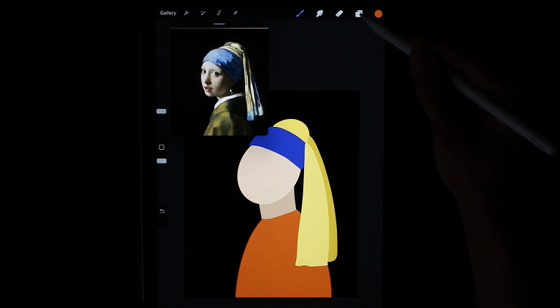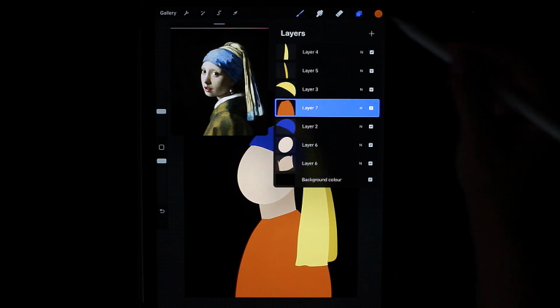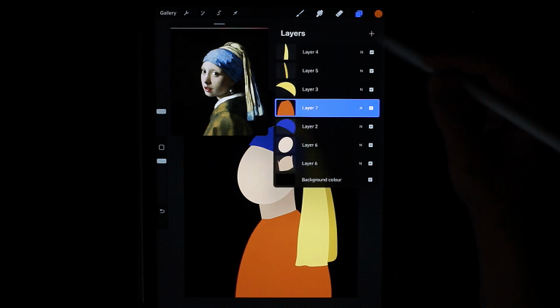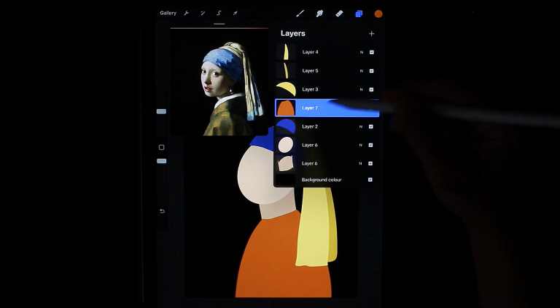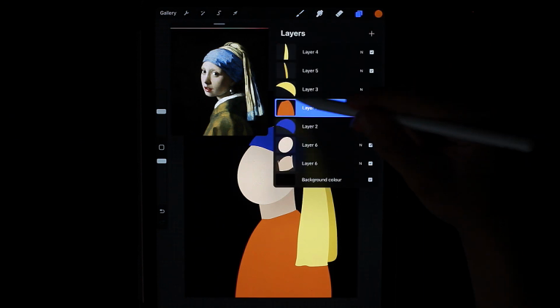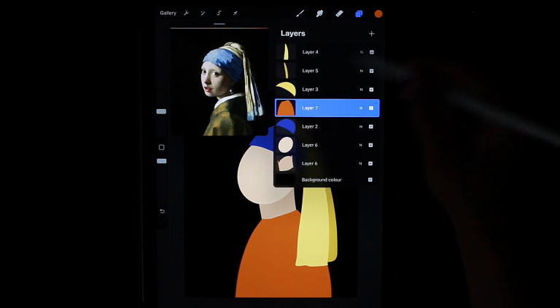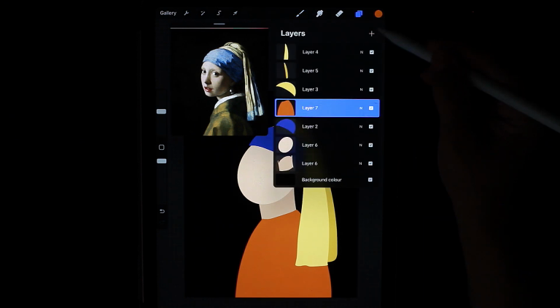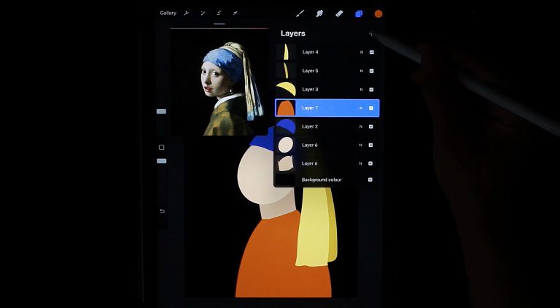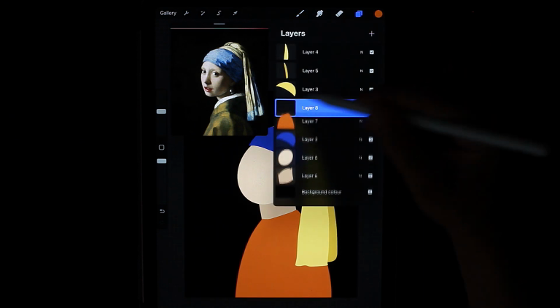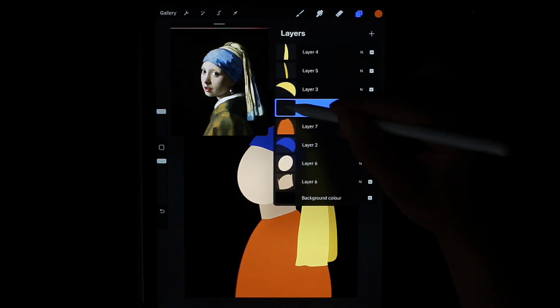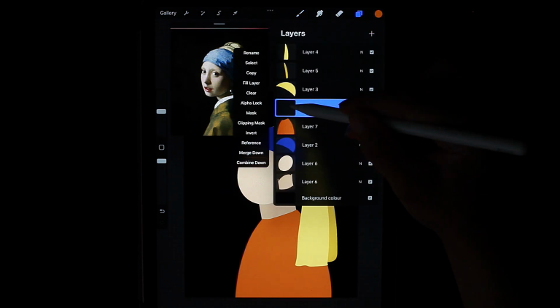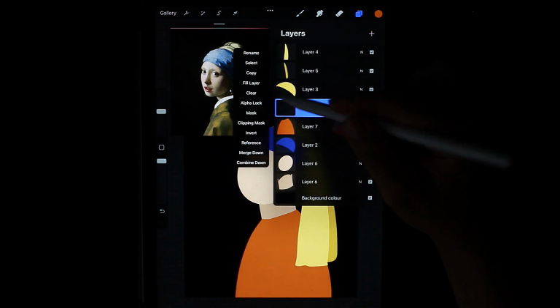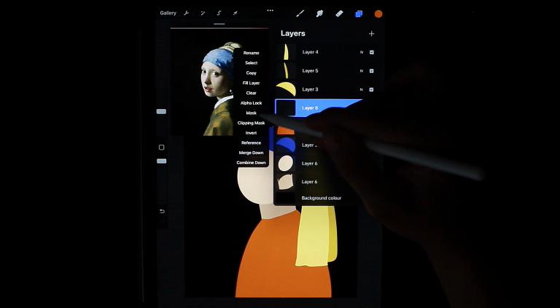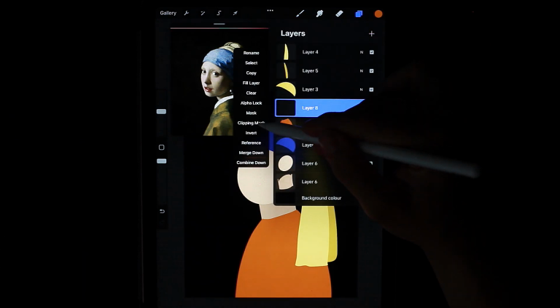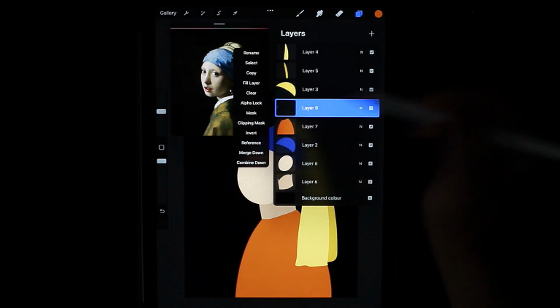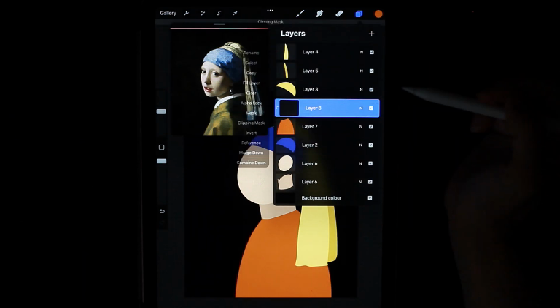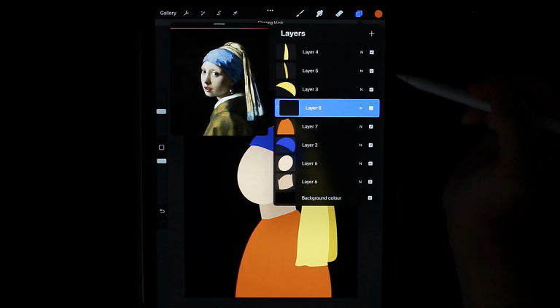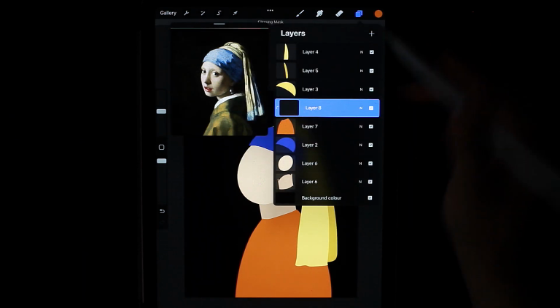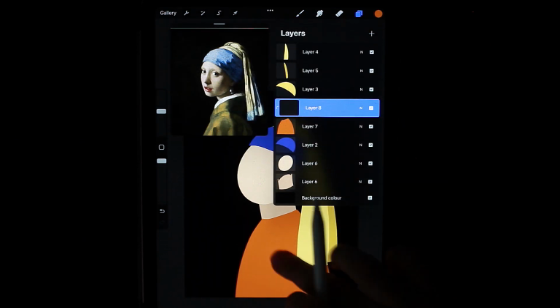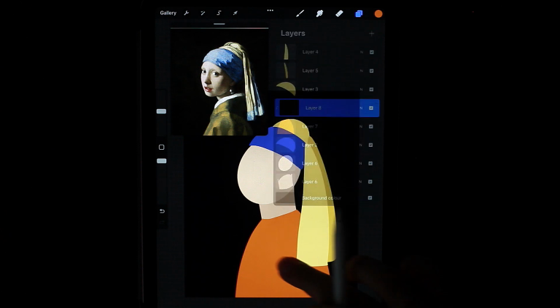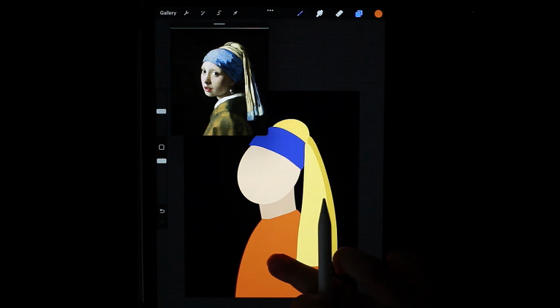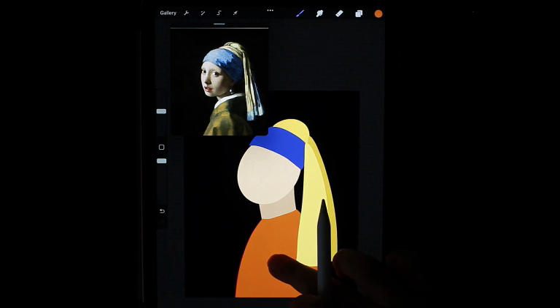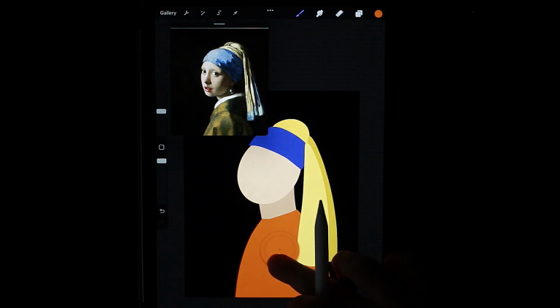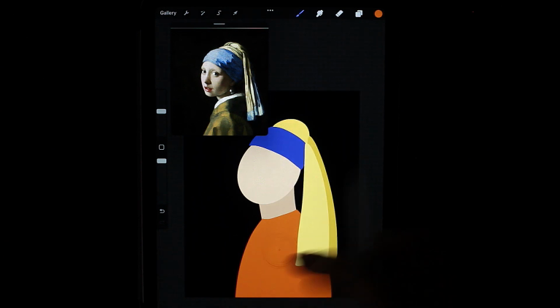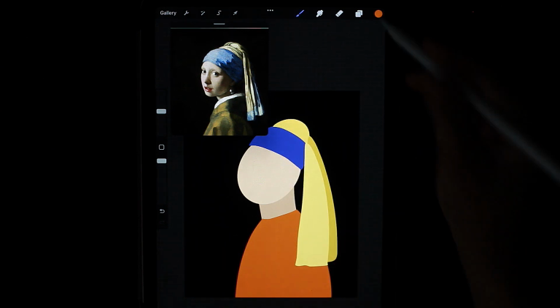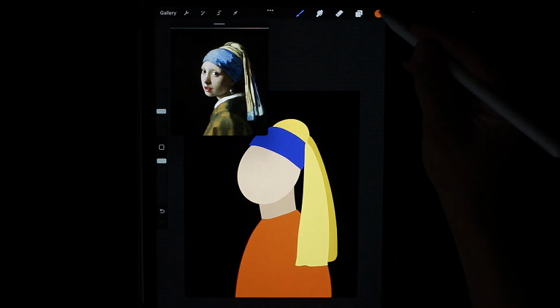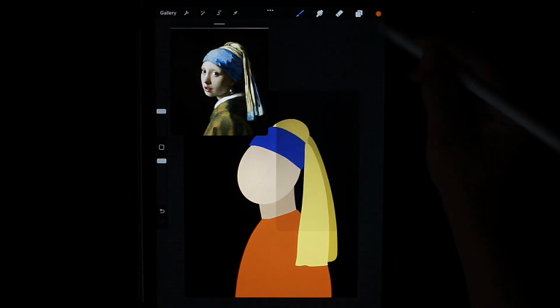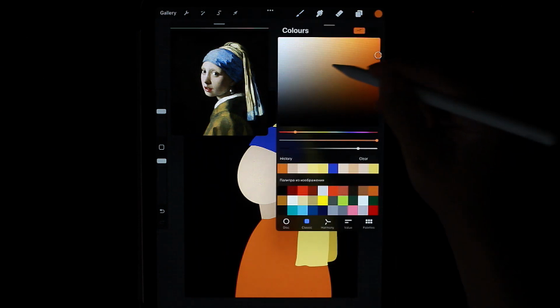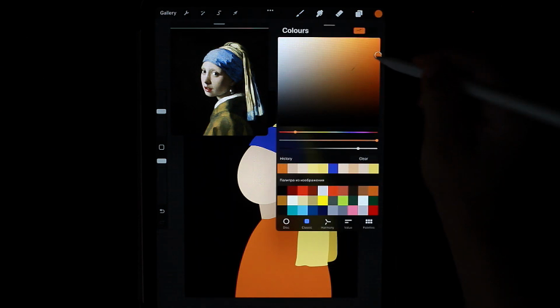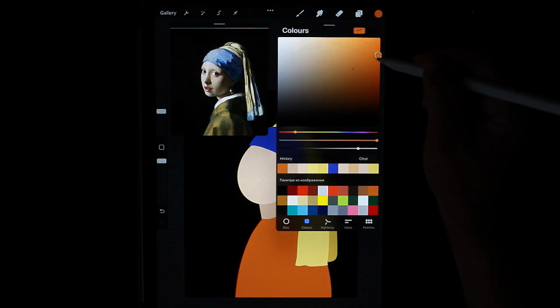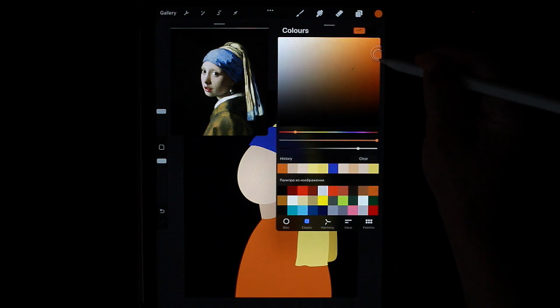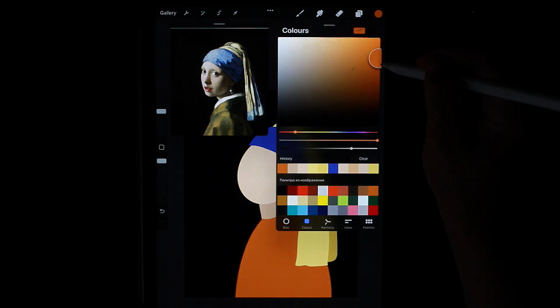I create a new layer and include a clipping mask. I take a color that will be a little darker than our main color and divide it by about half.